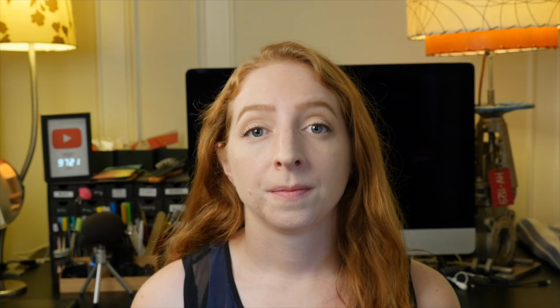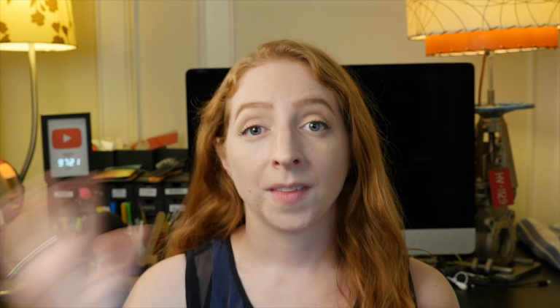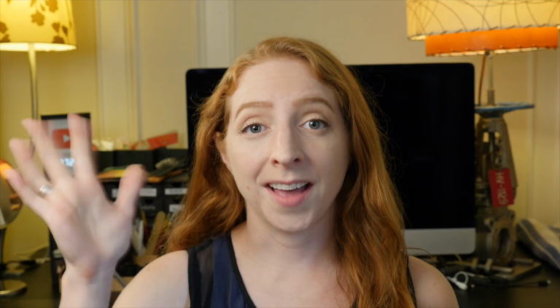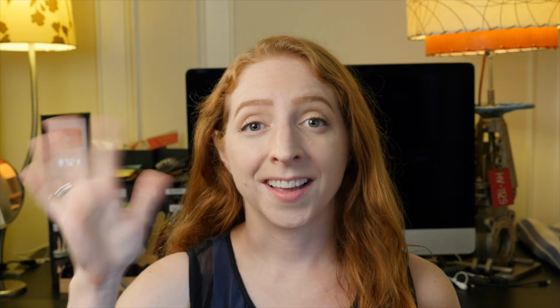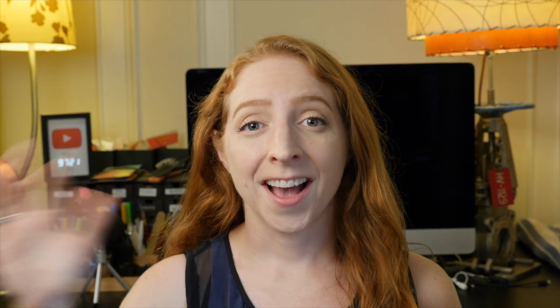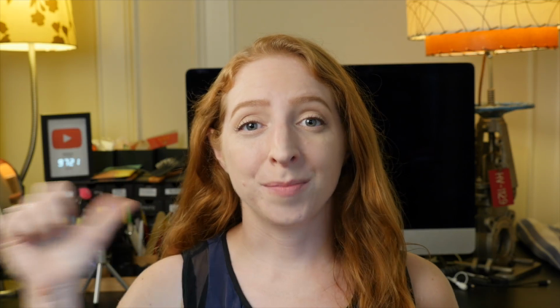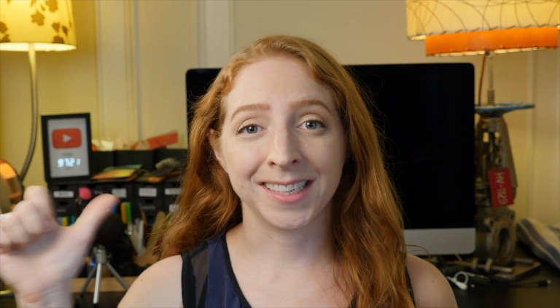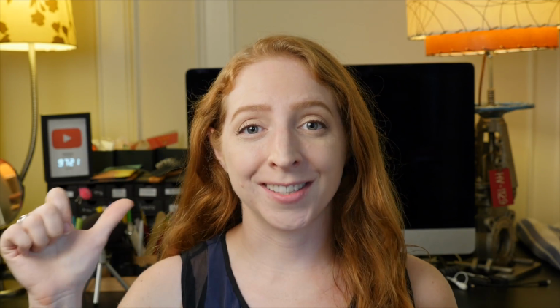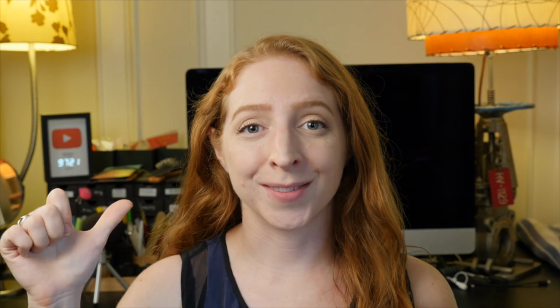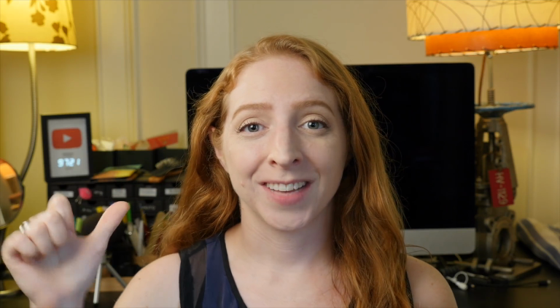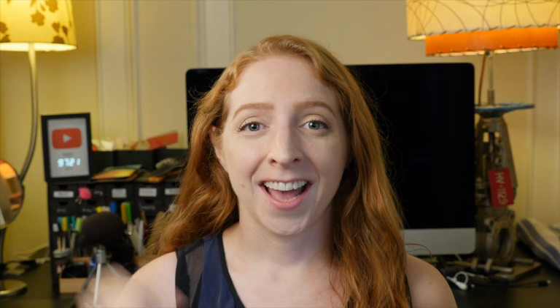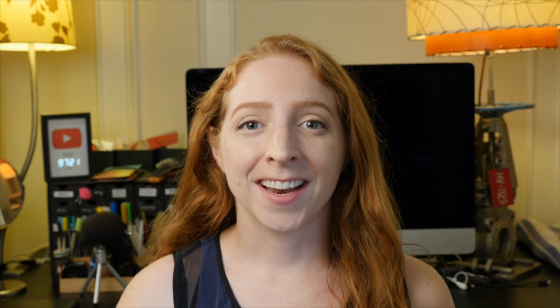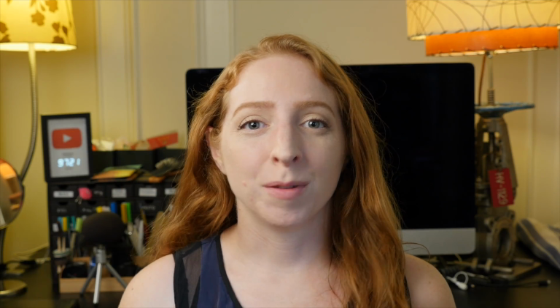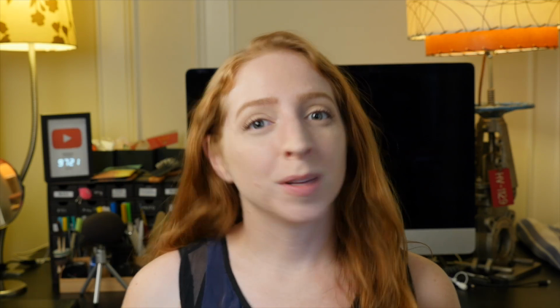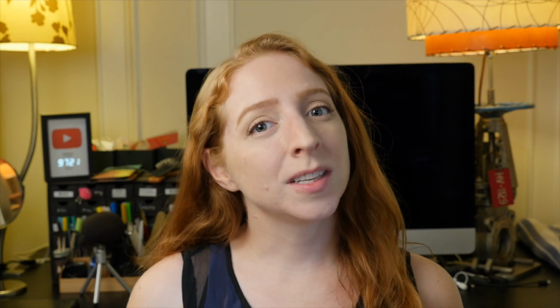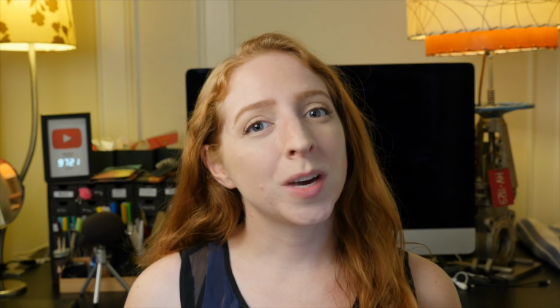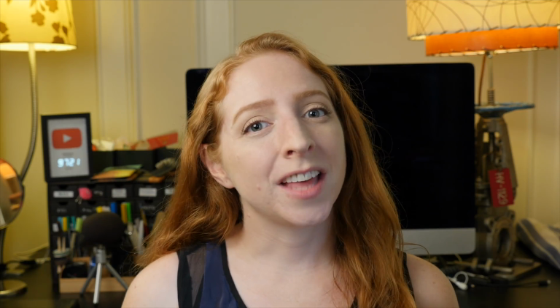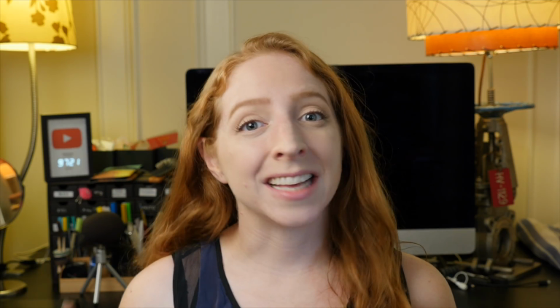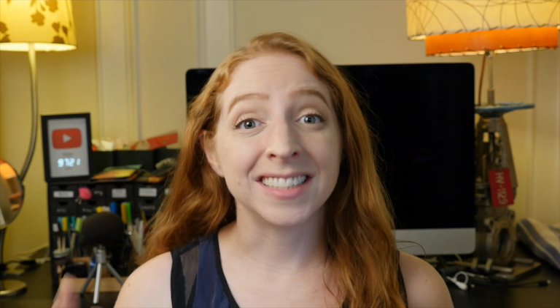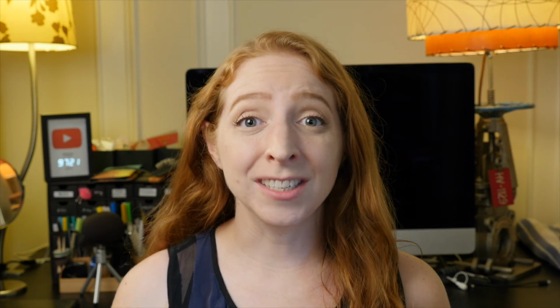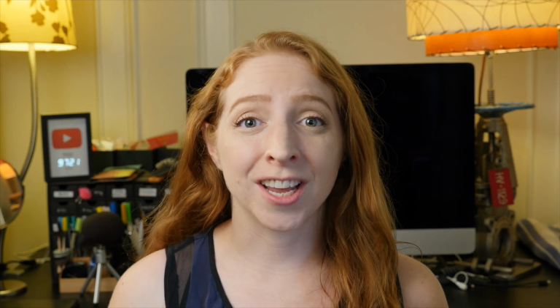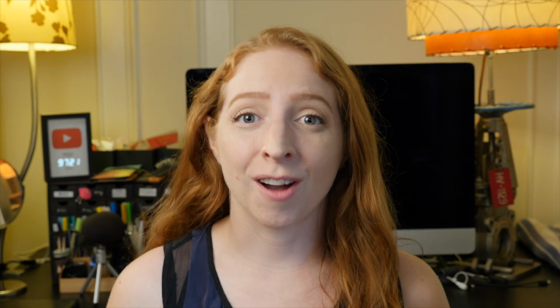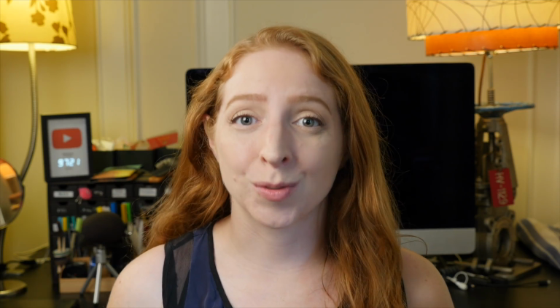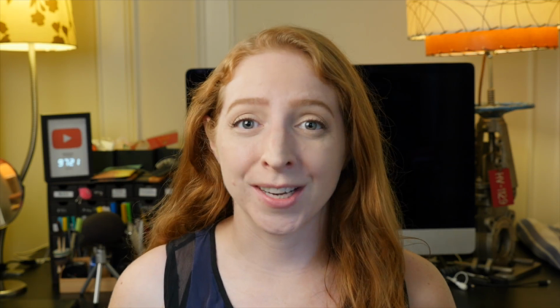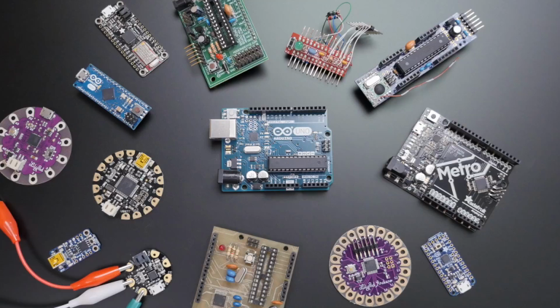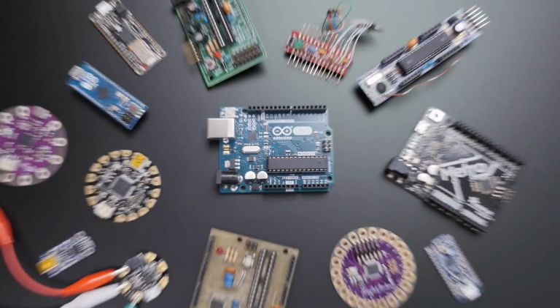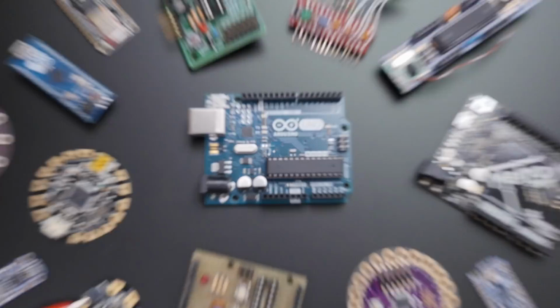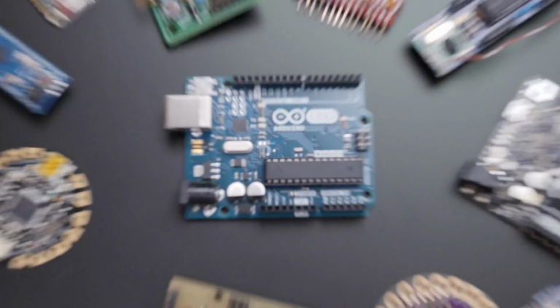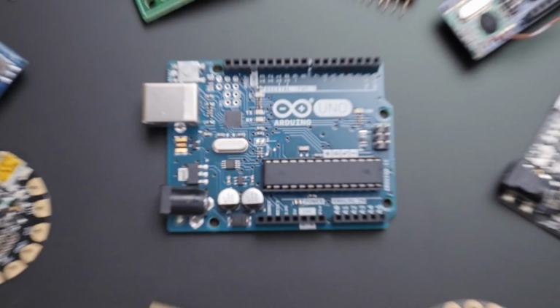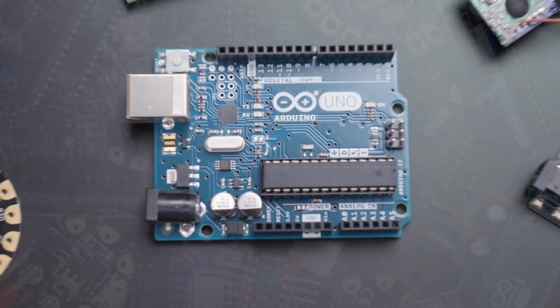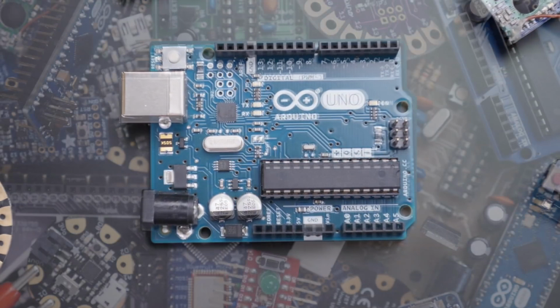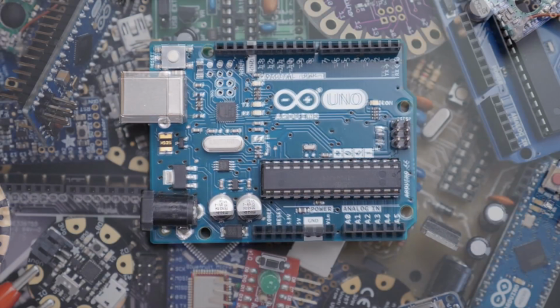Hi, I'm Becky Stern and I've been building with and teaching Arduino for more than 10 years.